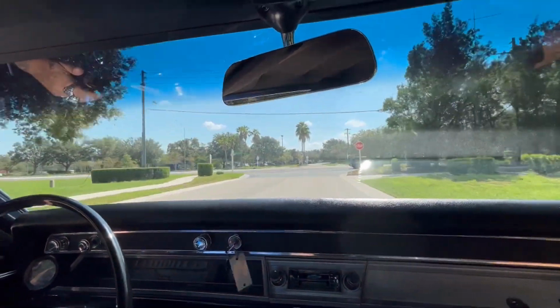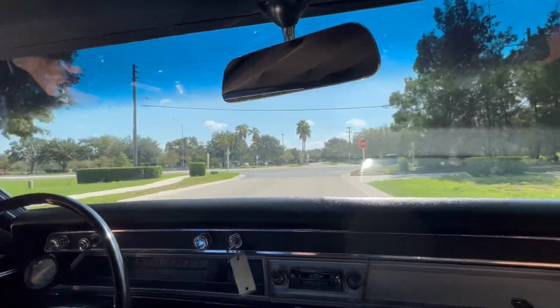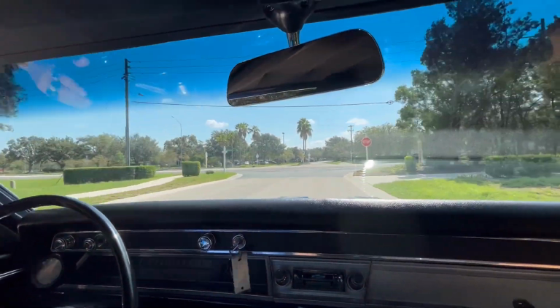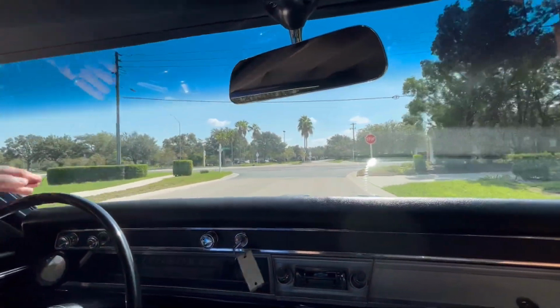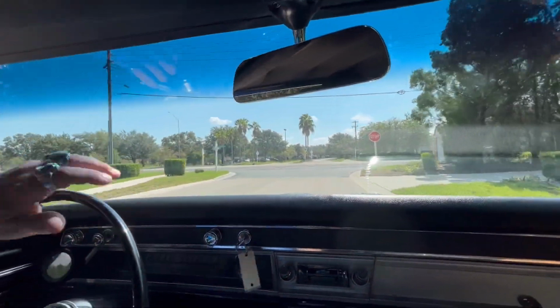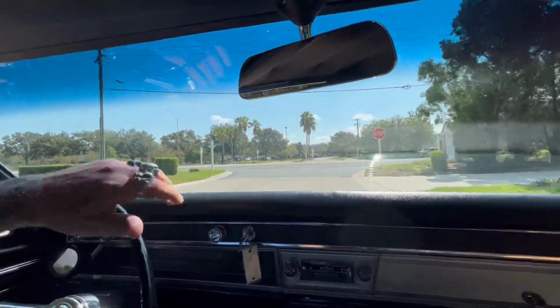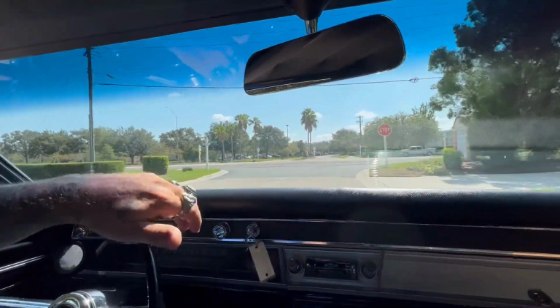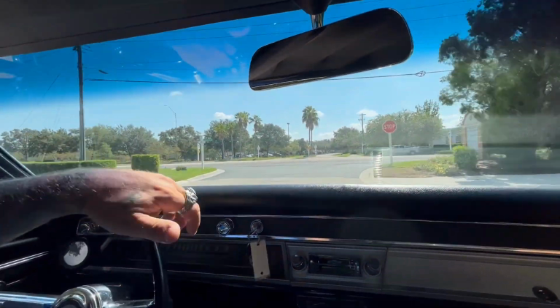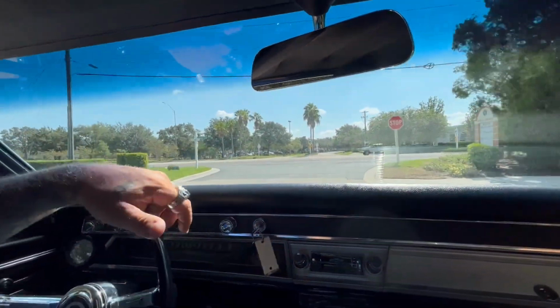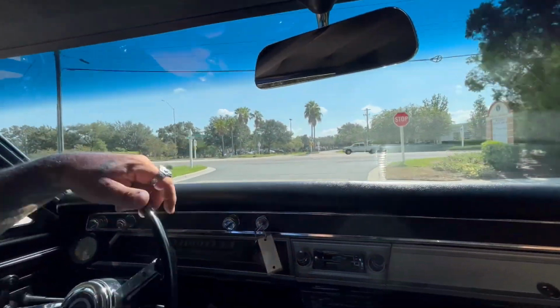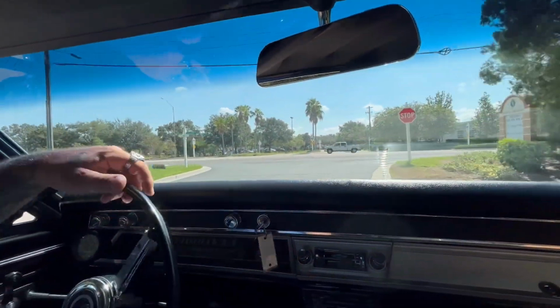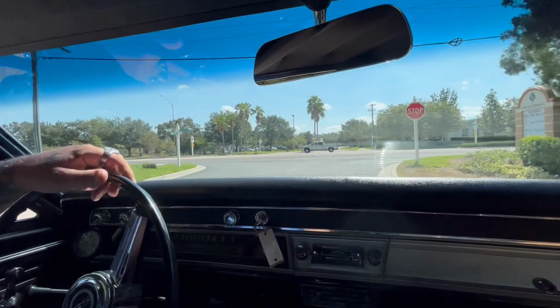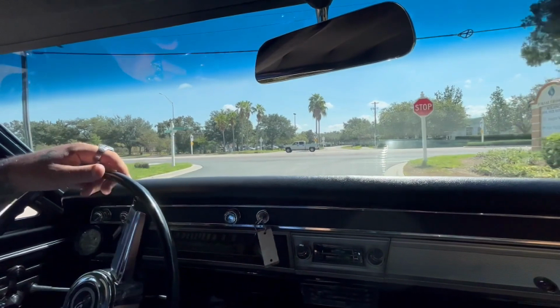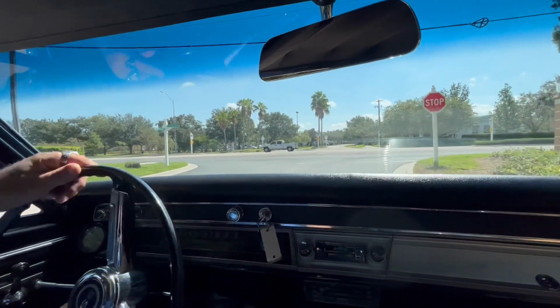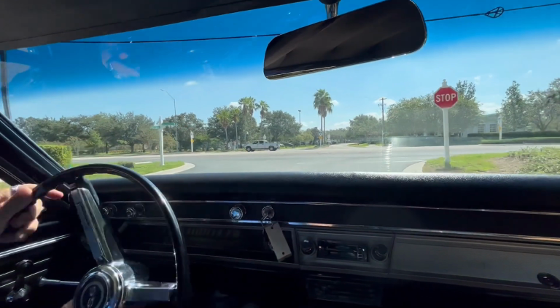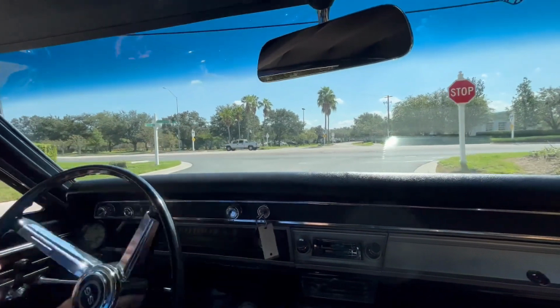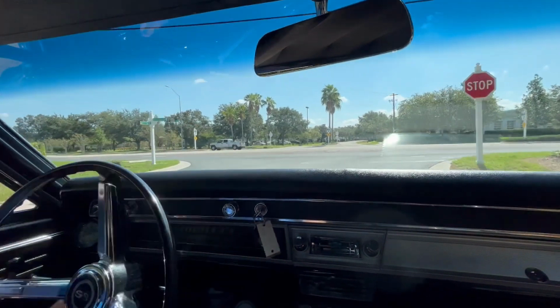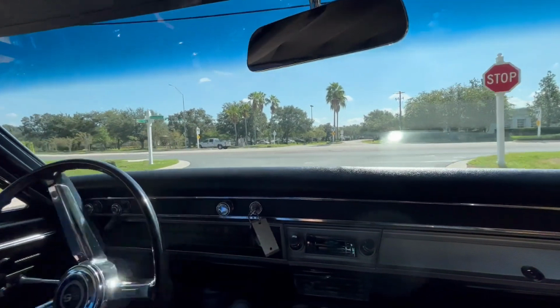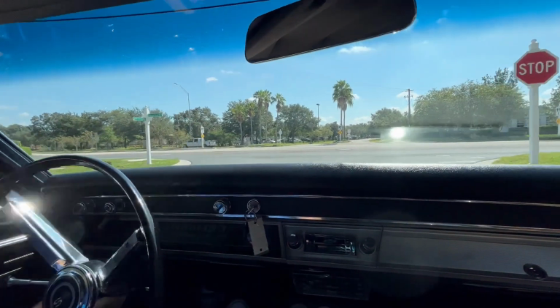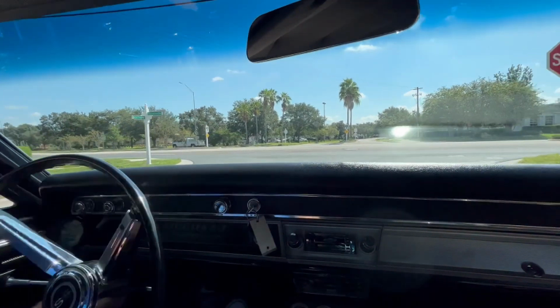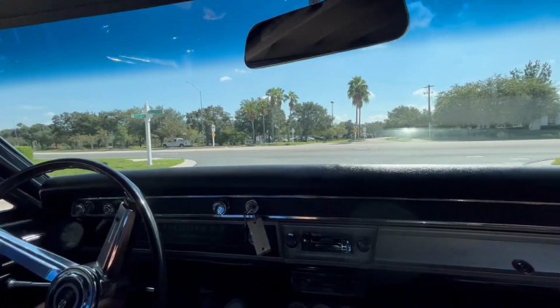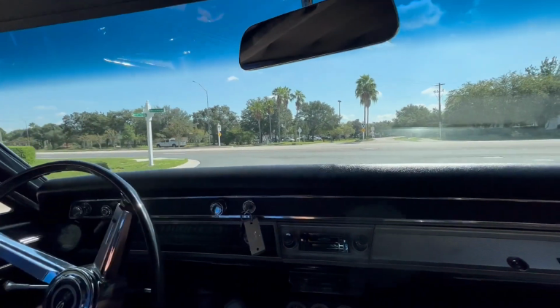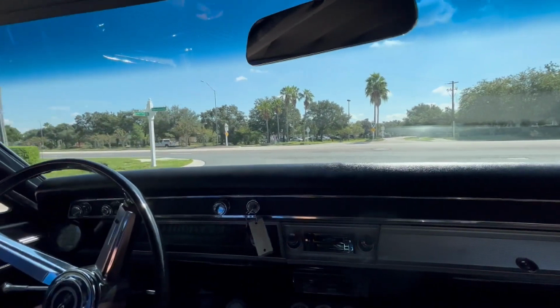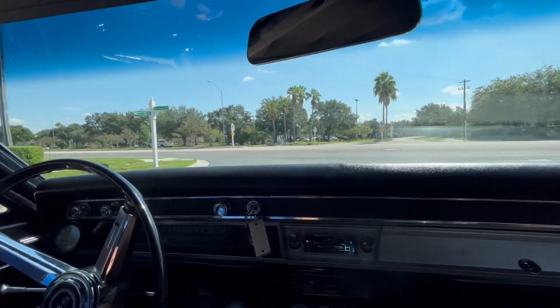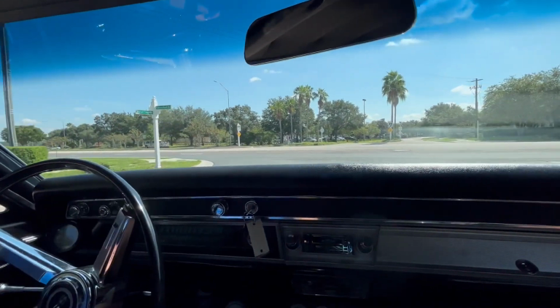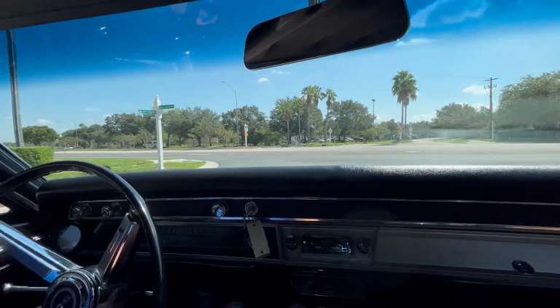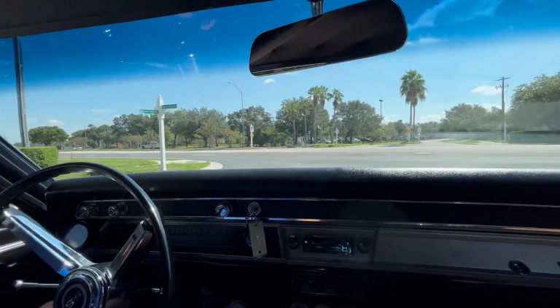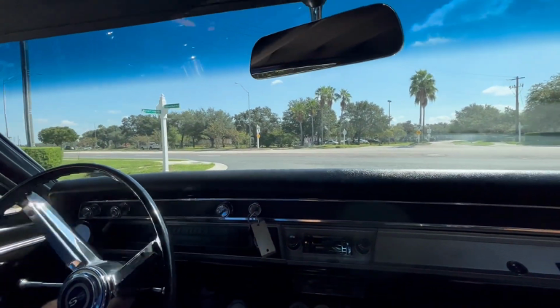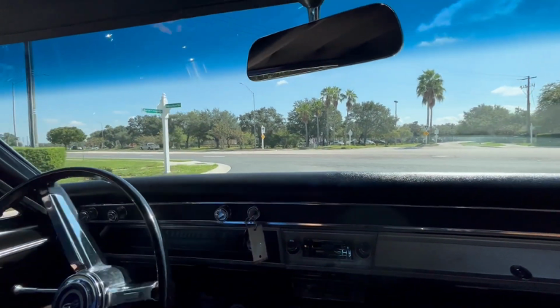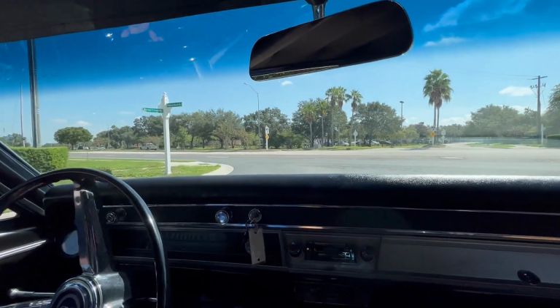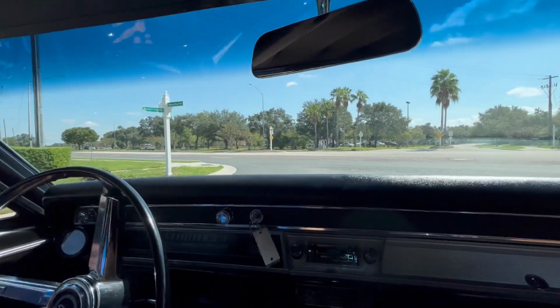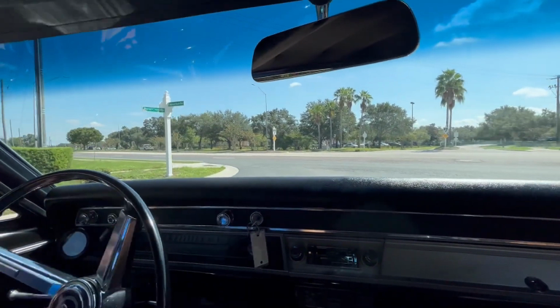But anyway, we're going to get it turned around. We're going to show the underneath and give you more pretty sights of this baby. See you there.